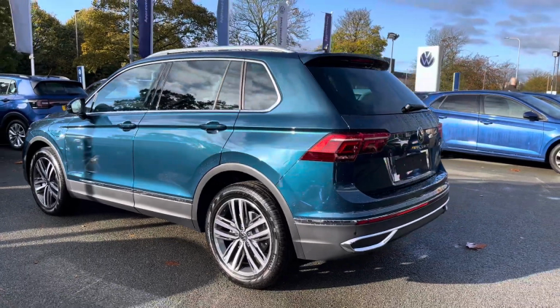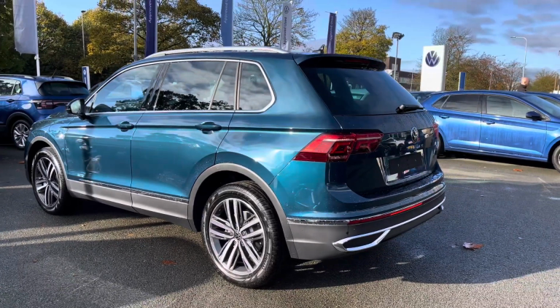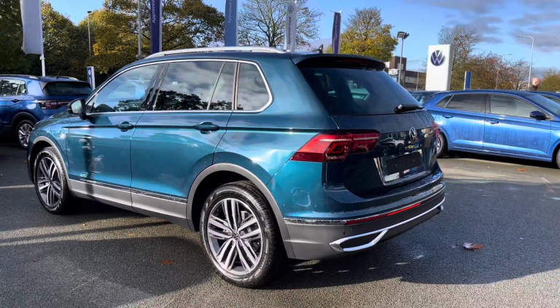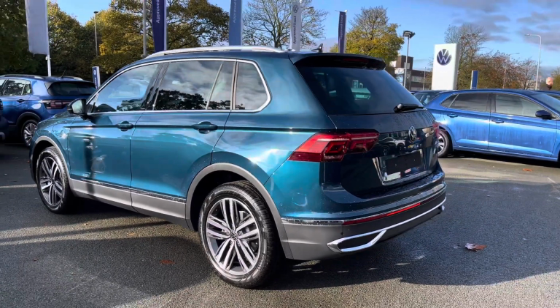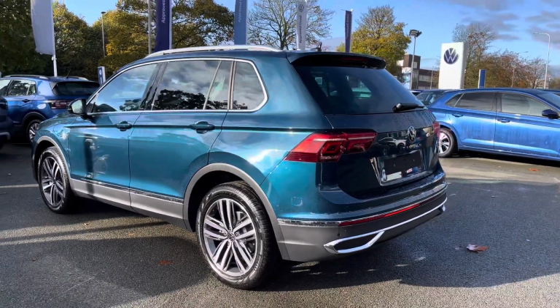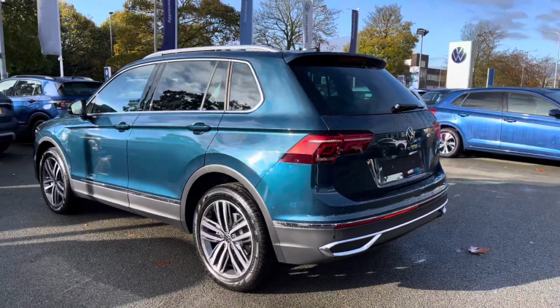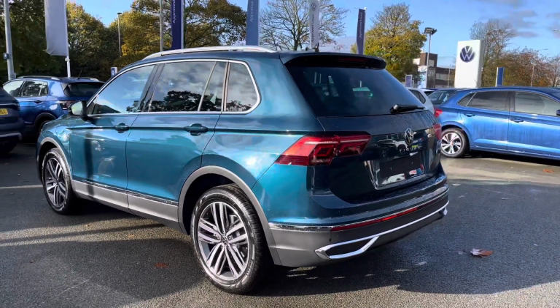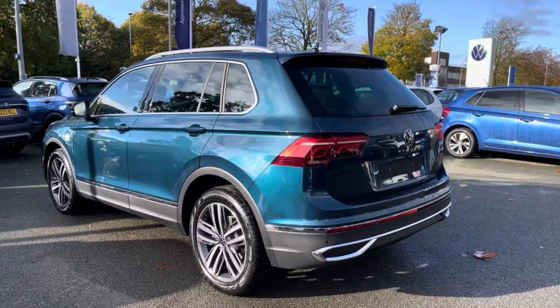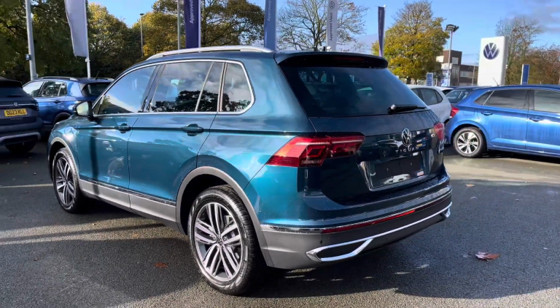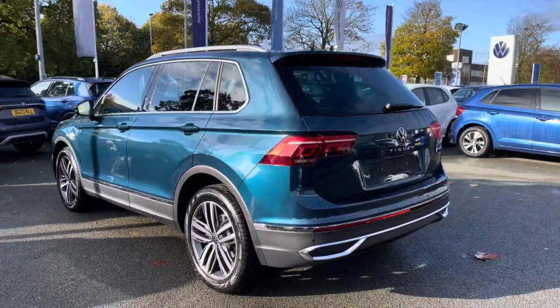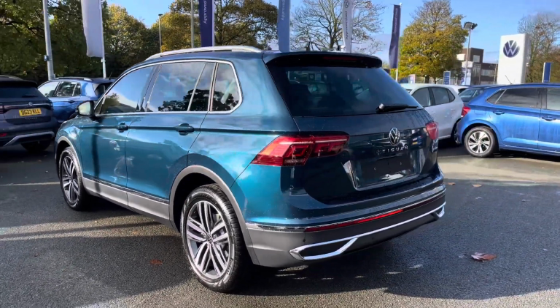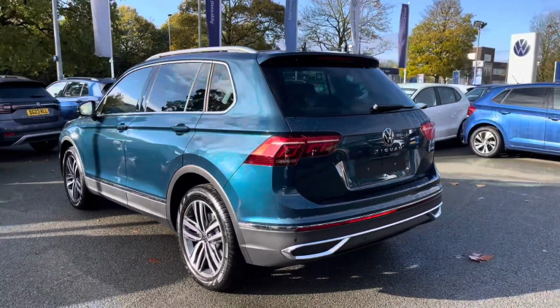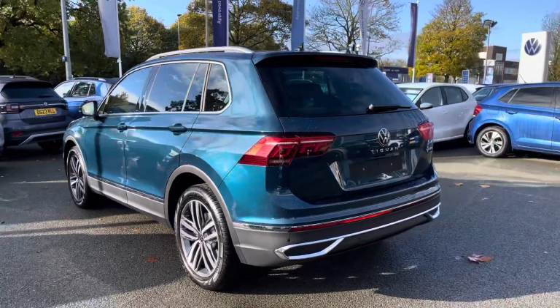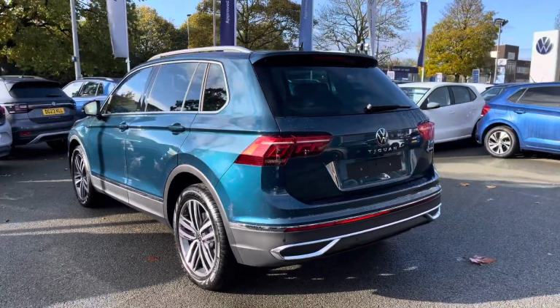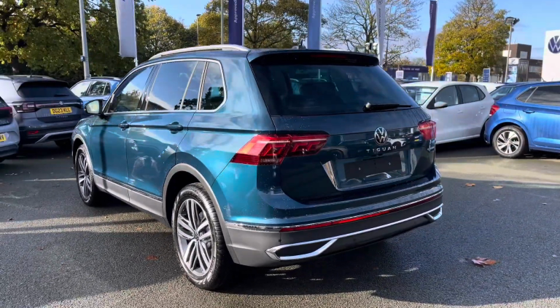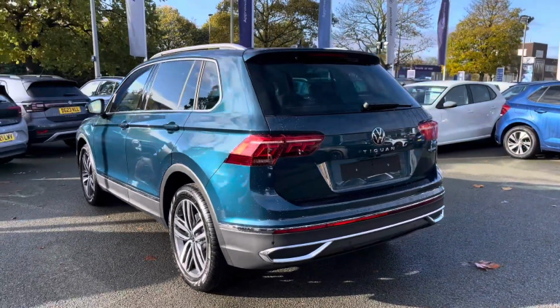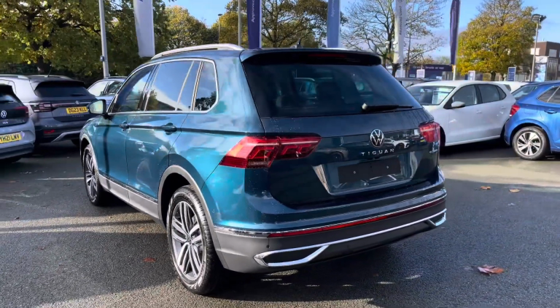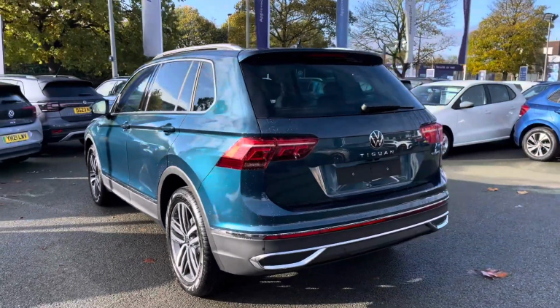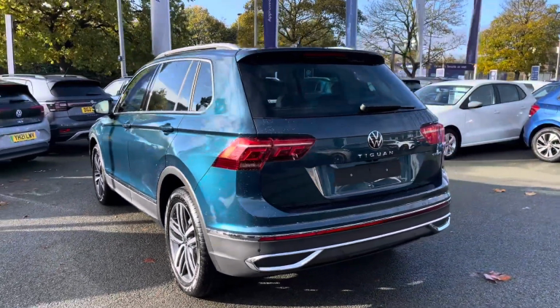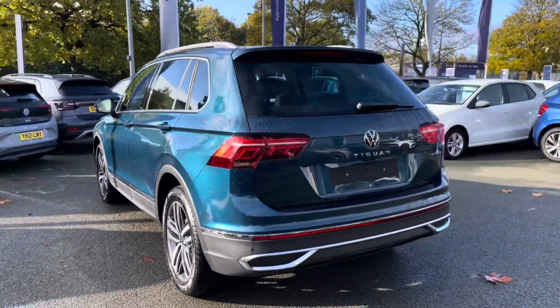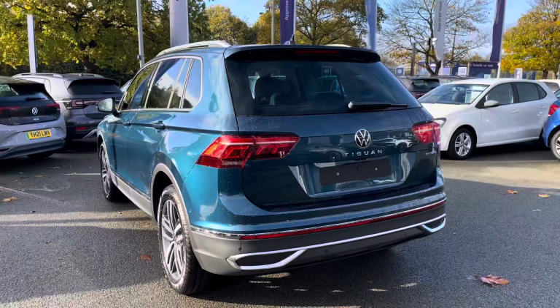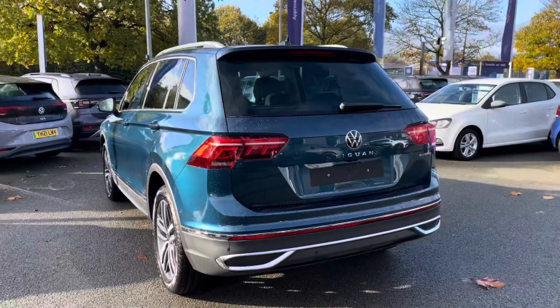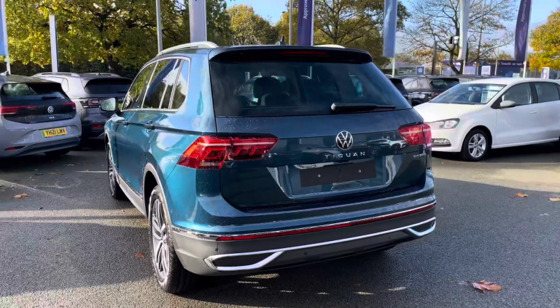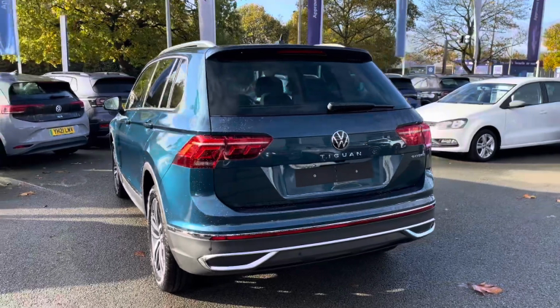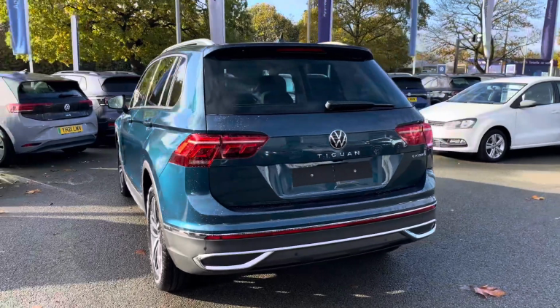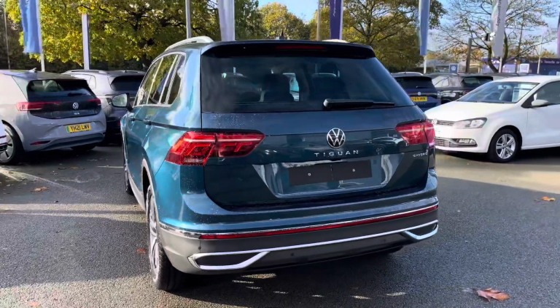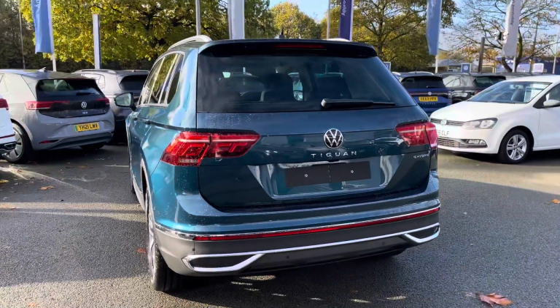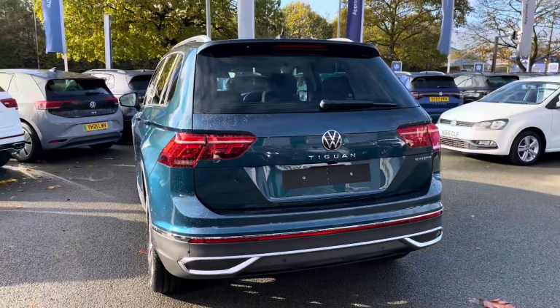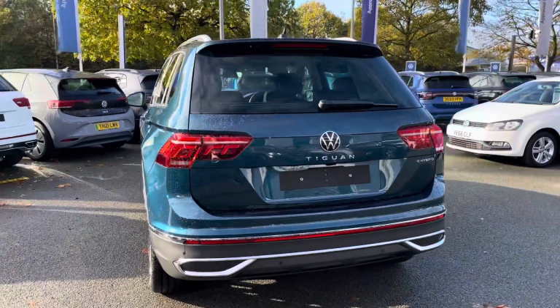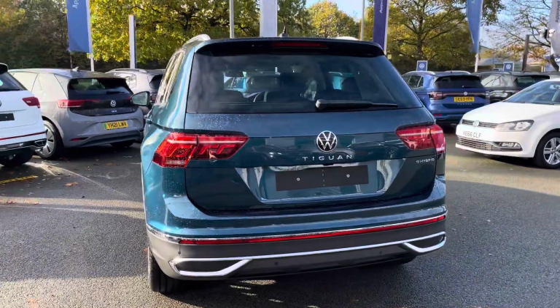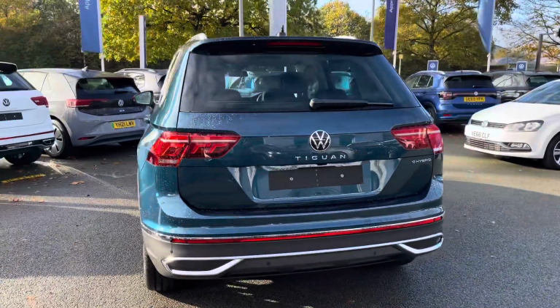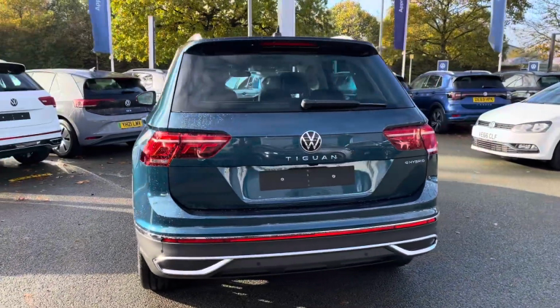A lot of peace of mind motoring with a 3-year manufacturer's warranty, alongside 12 months roadside assistance as well.